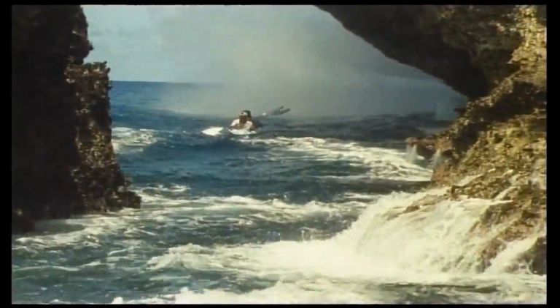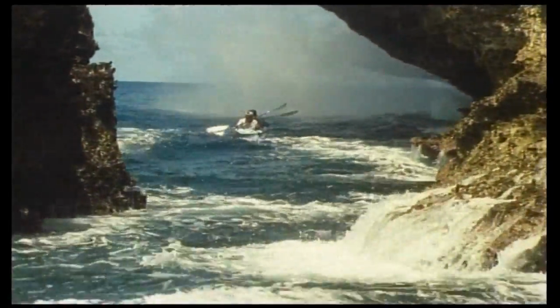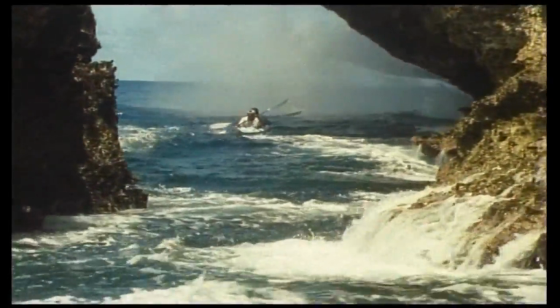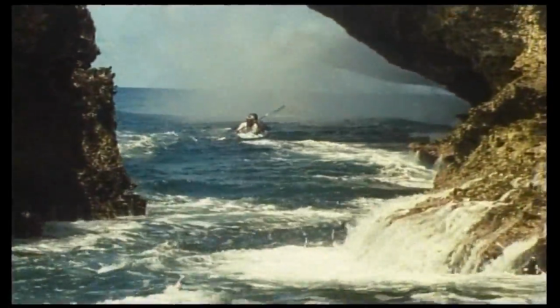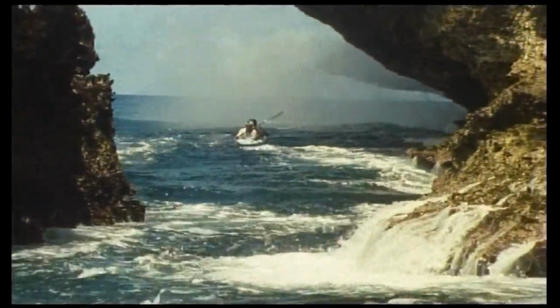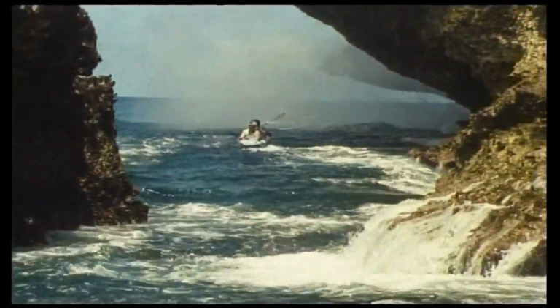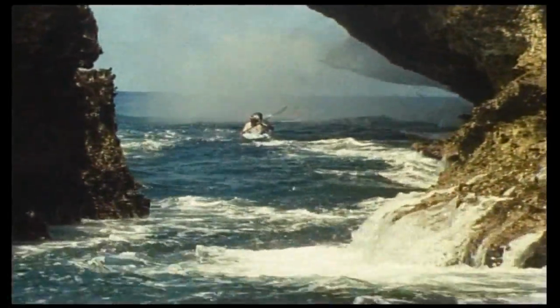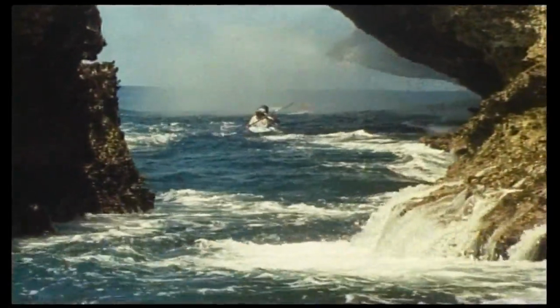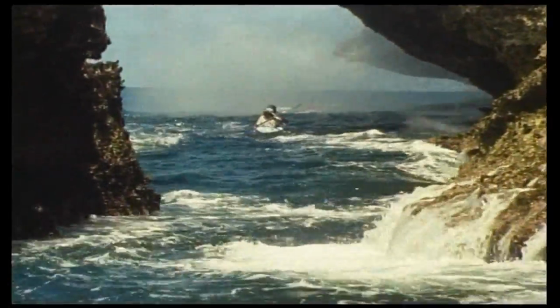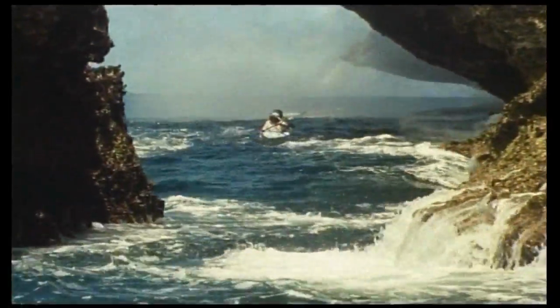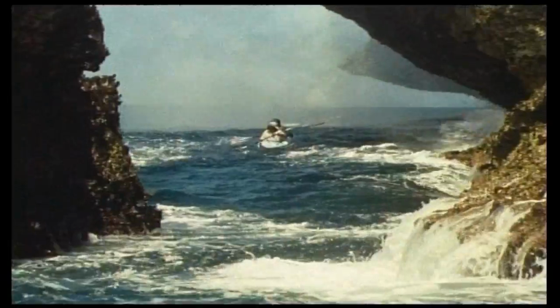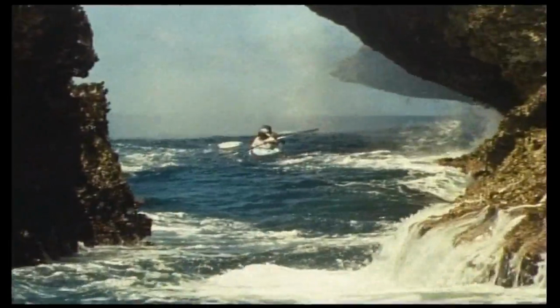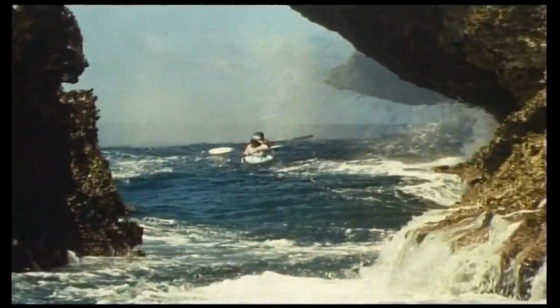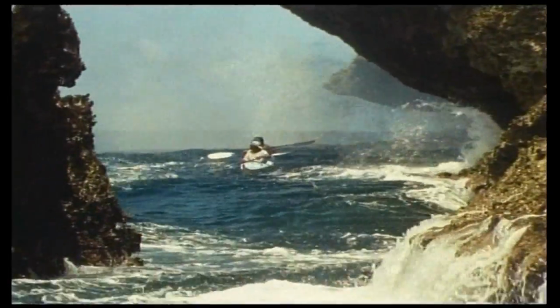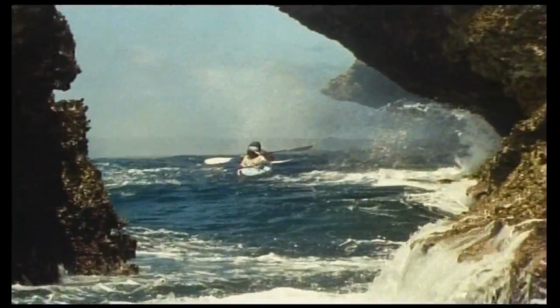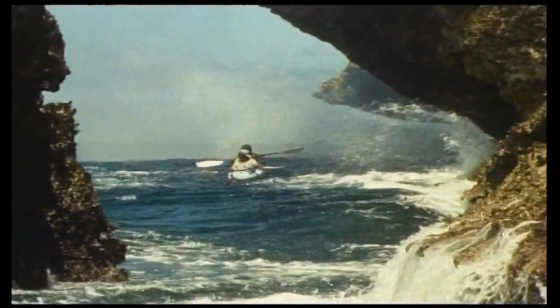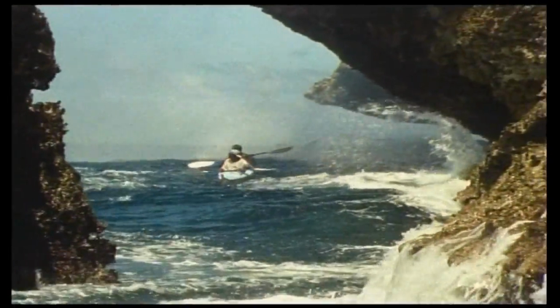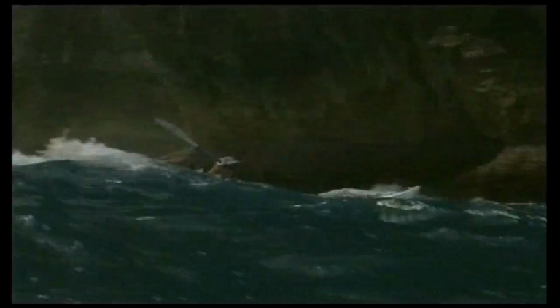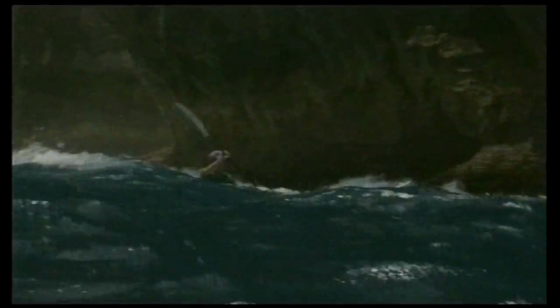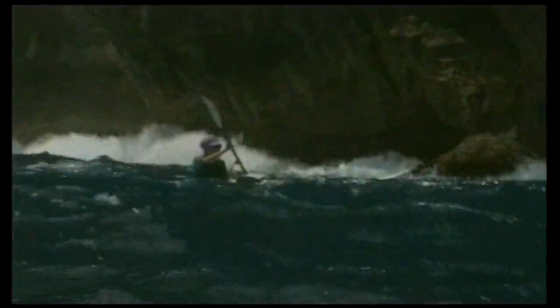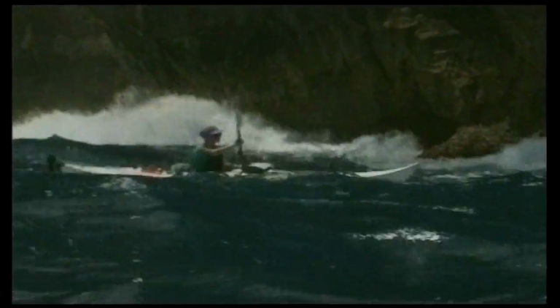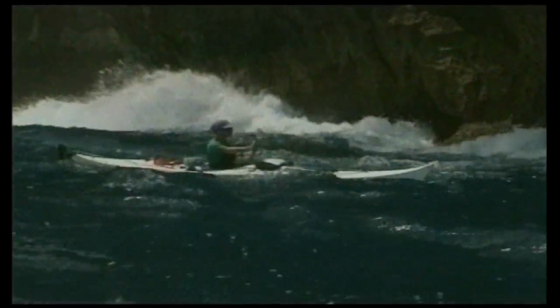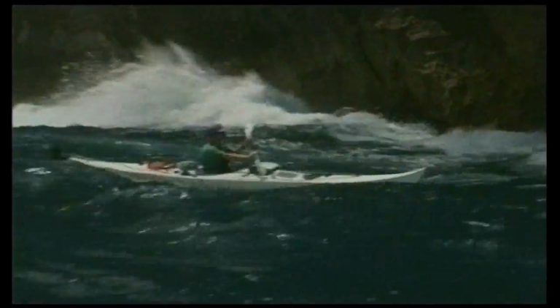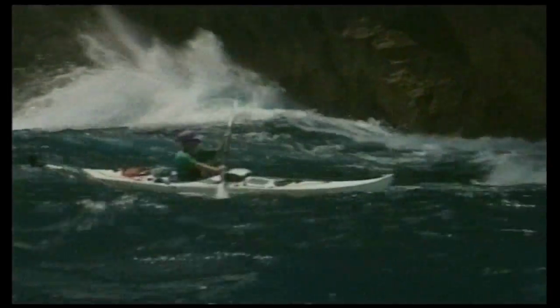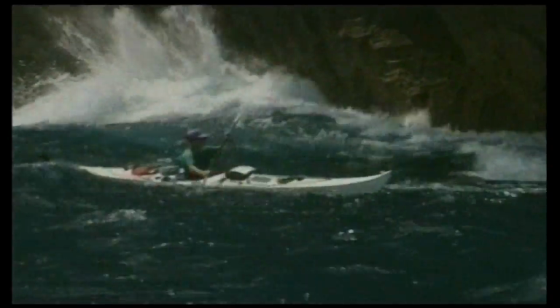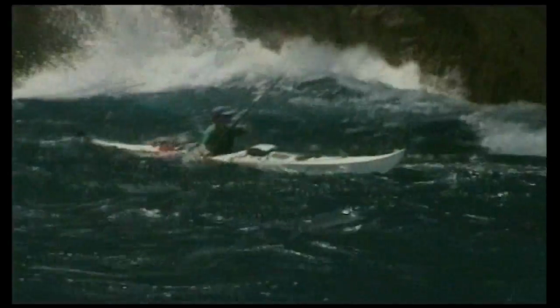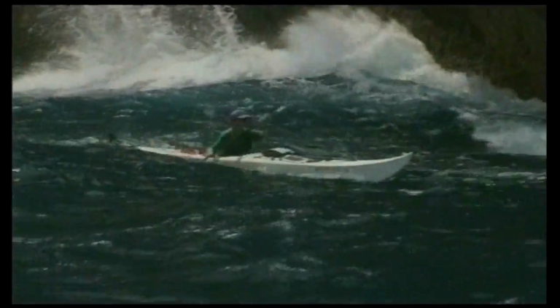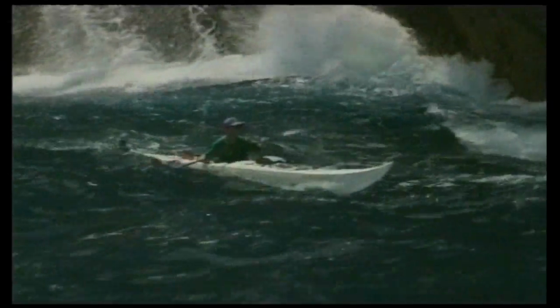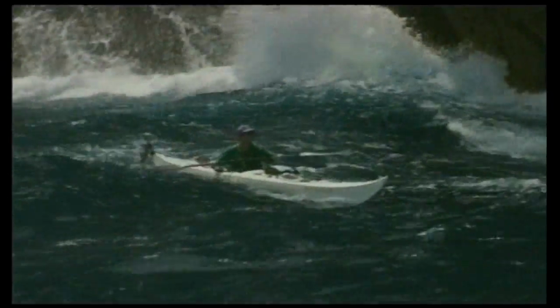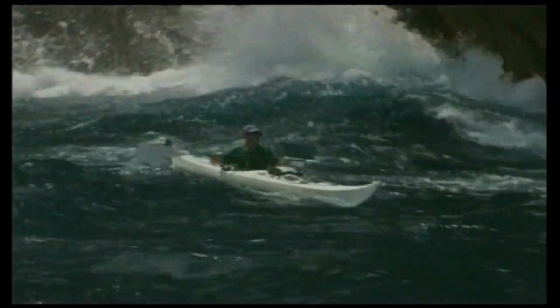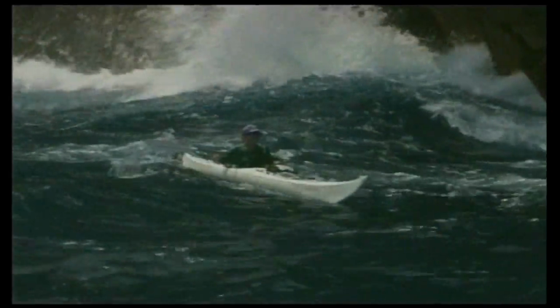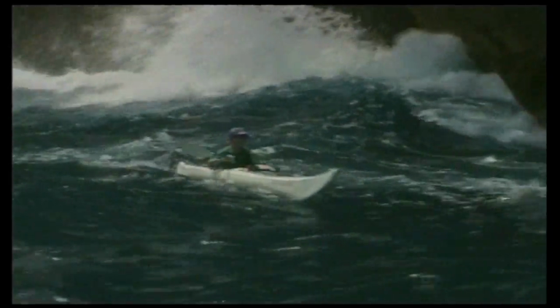The double is great in tricky conditions. Like the single, both boats love the extremes.